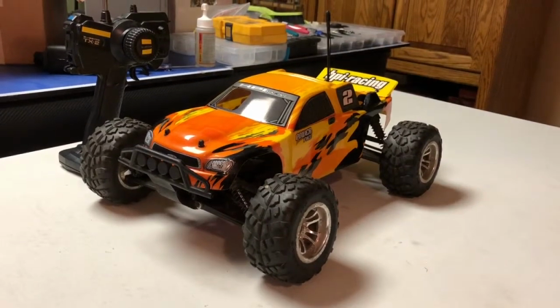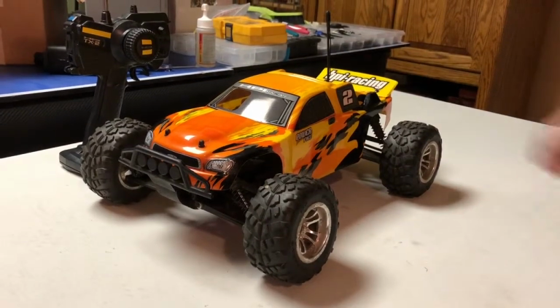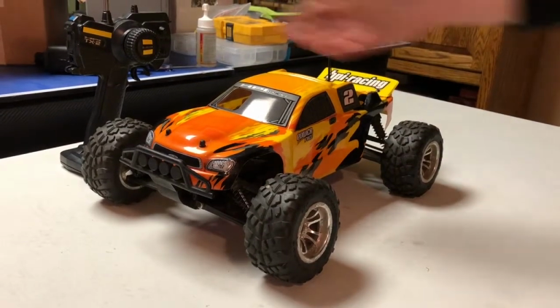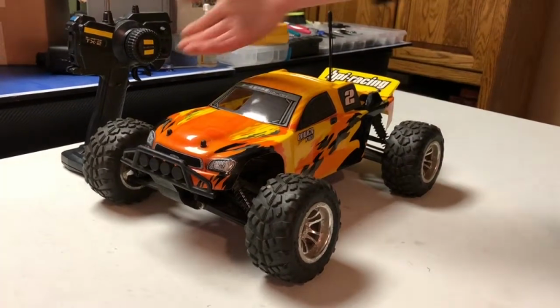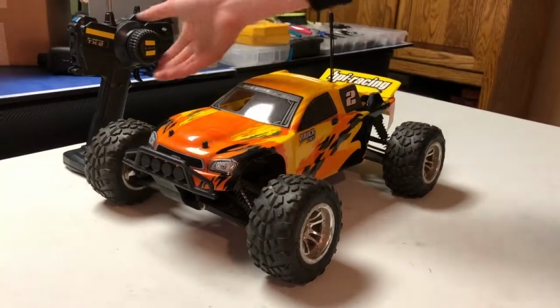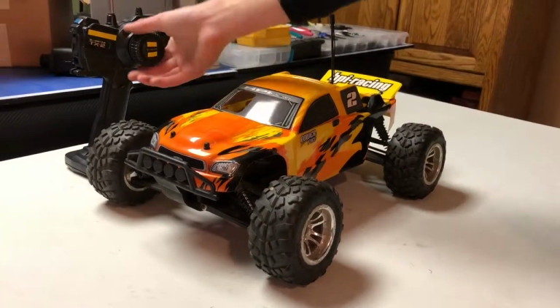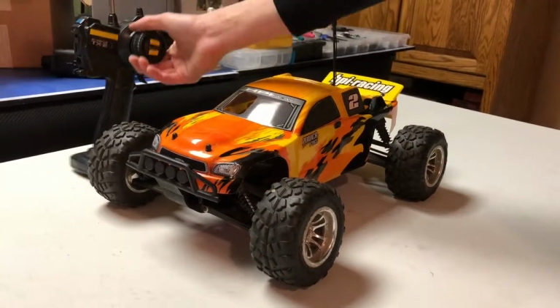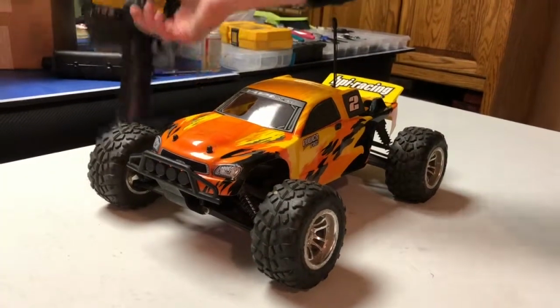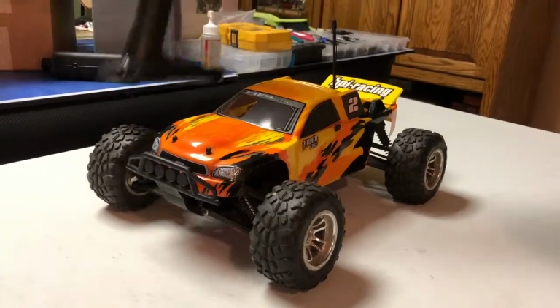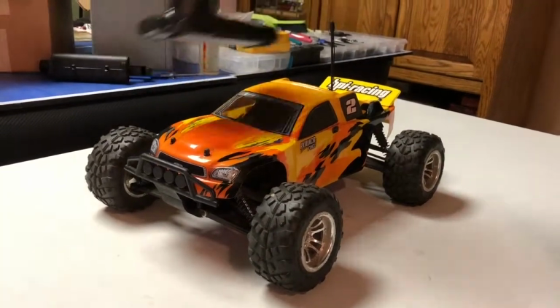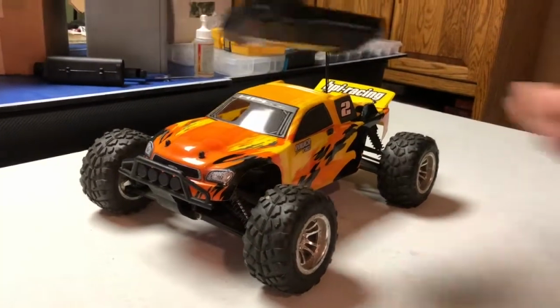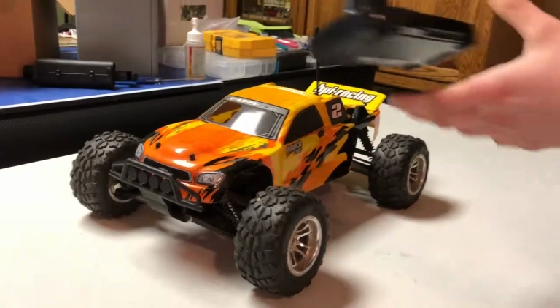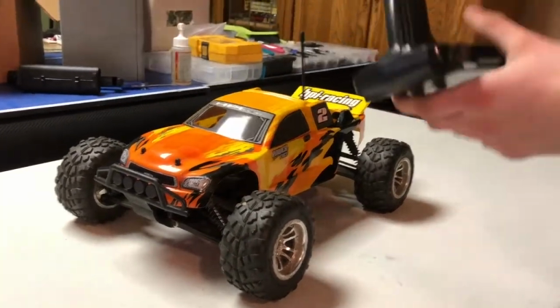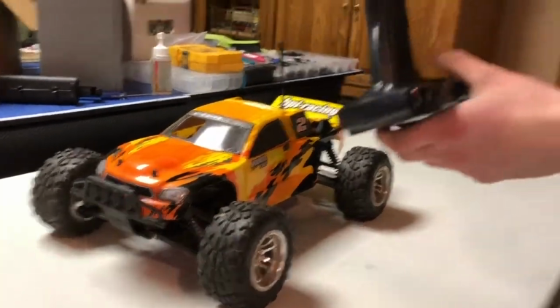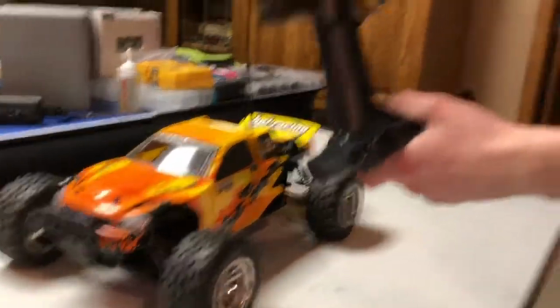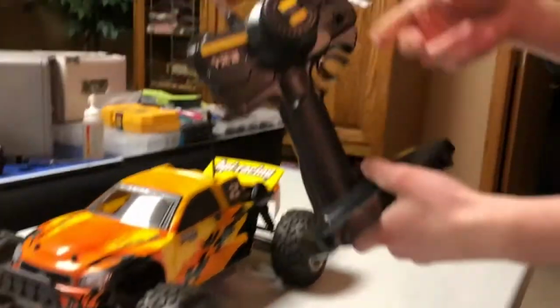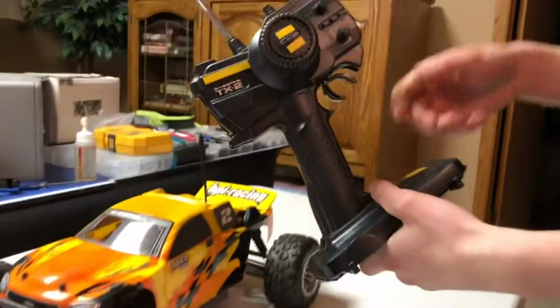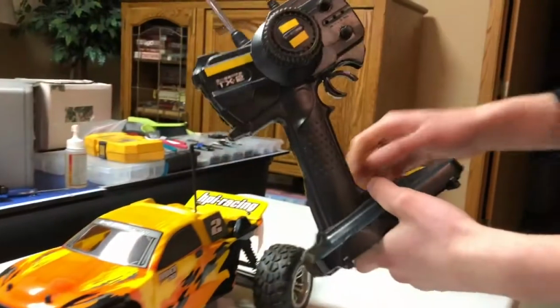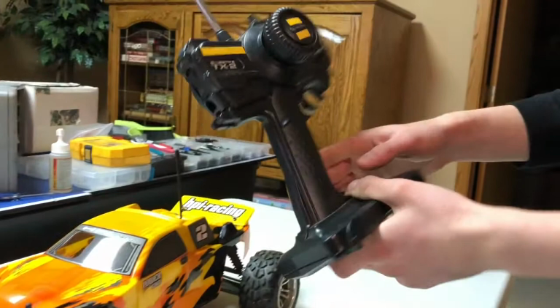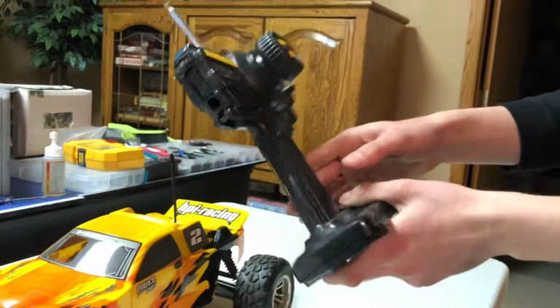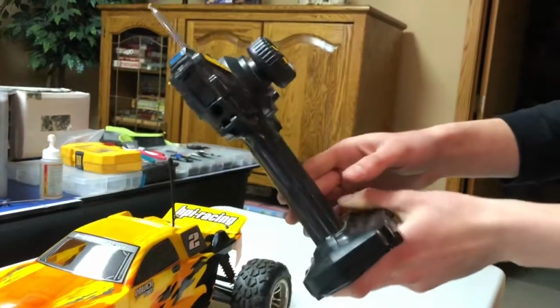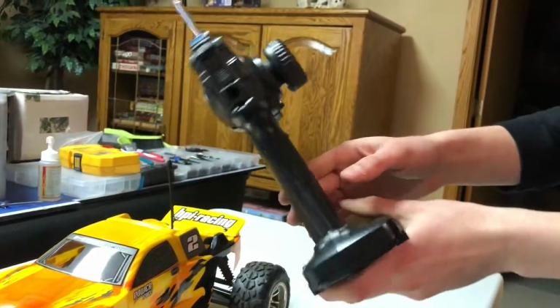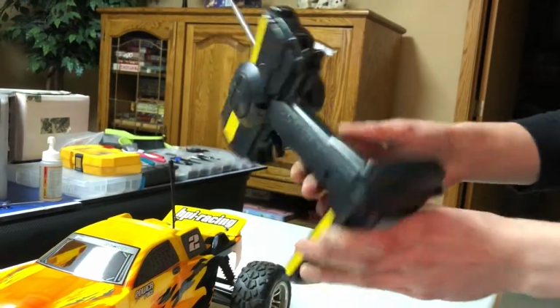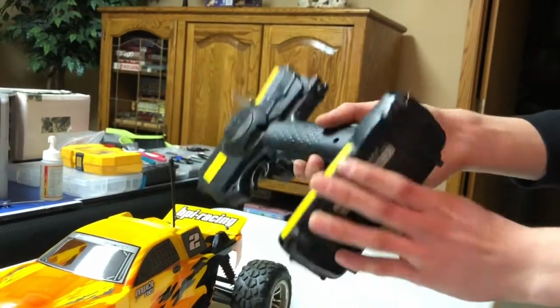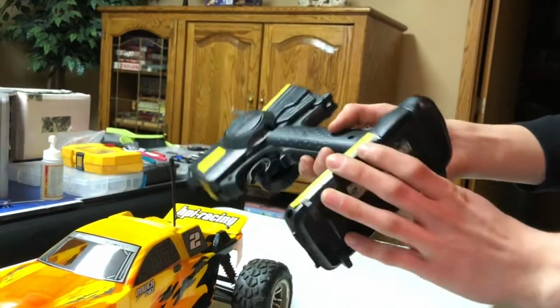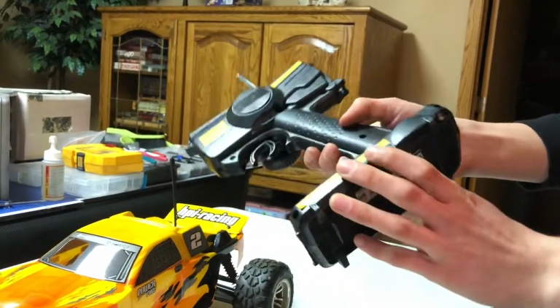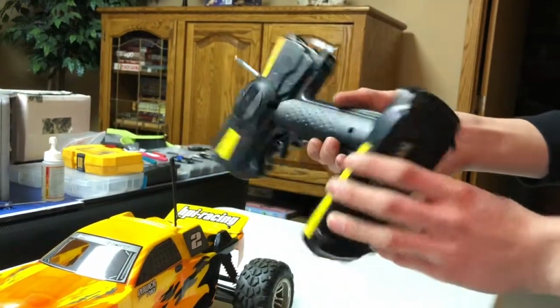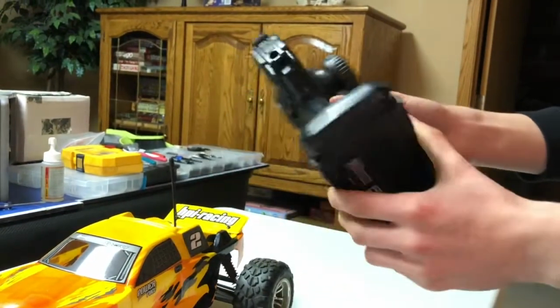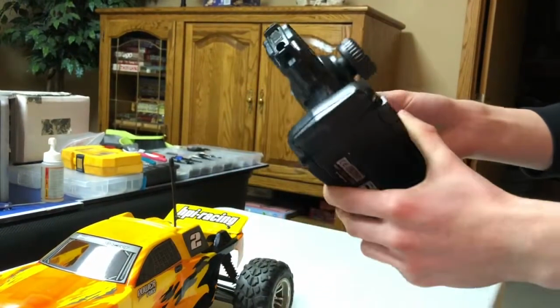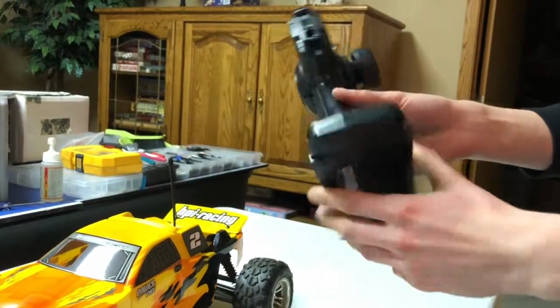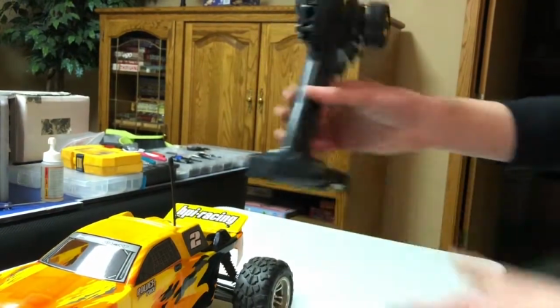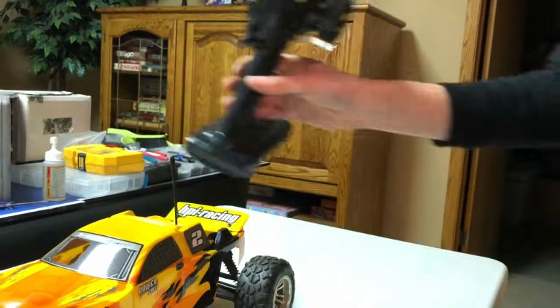Here's the transmitter. It's the HPI TX2, 27MHz transmitter.